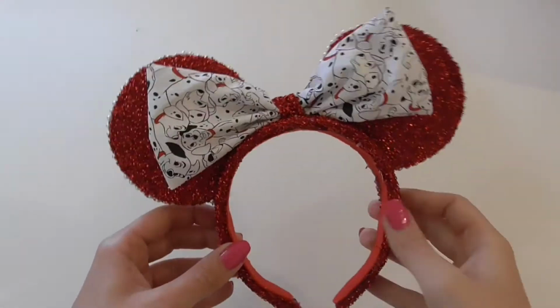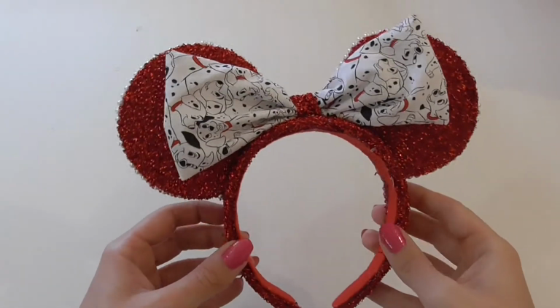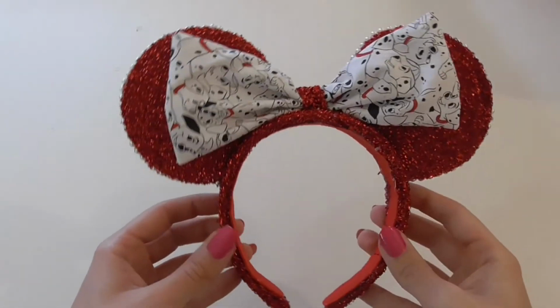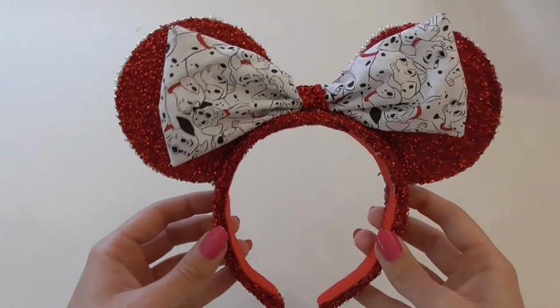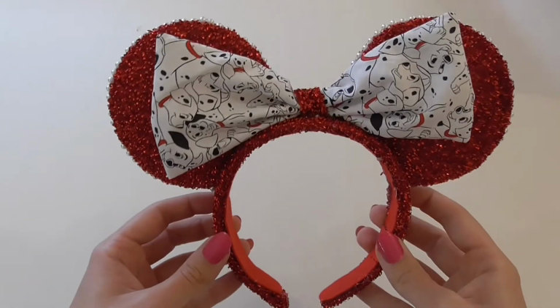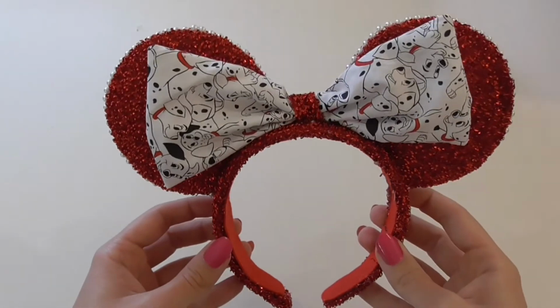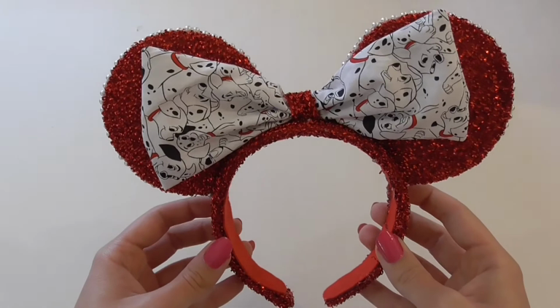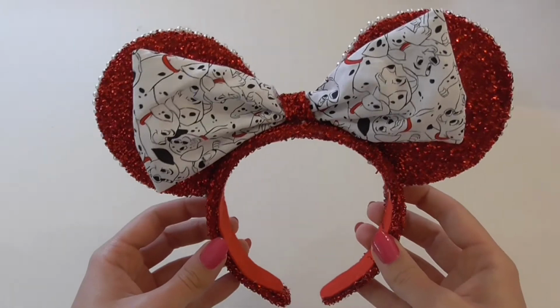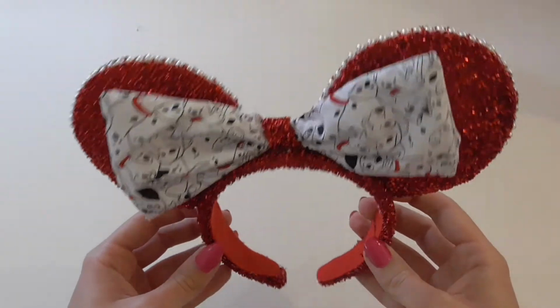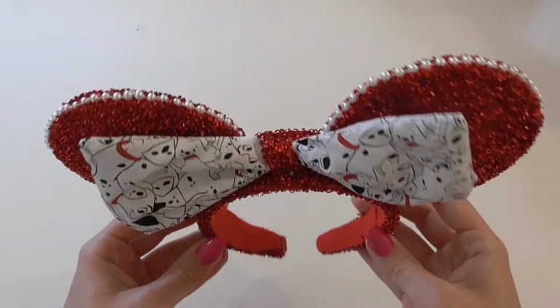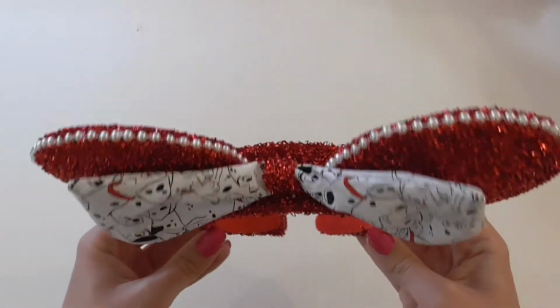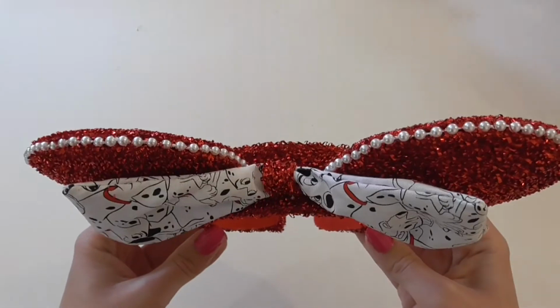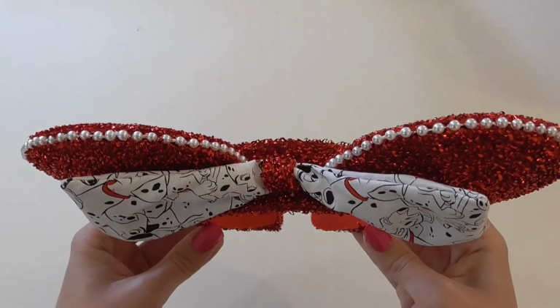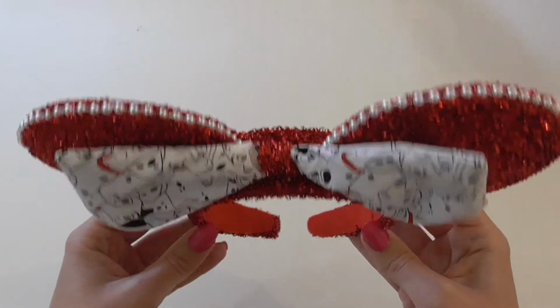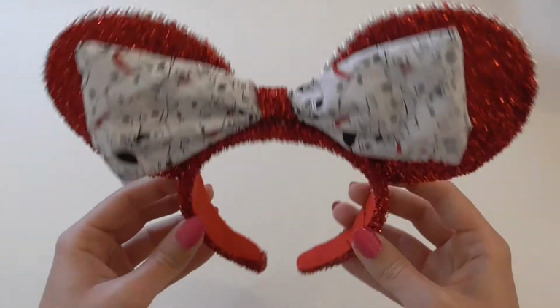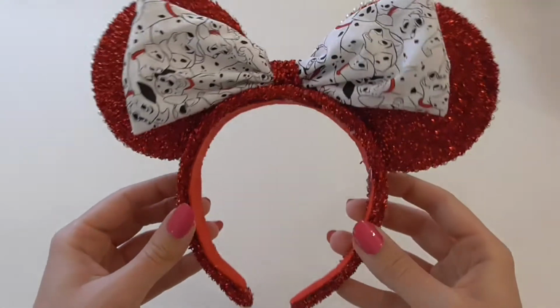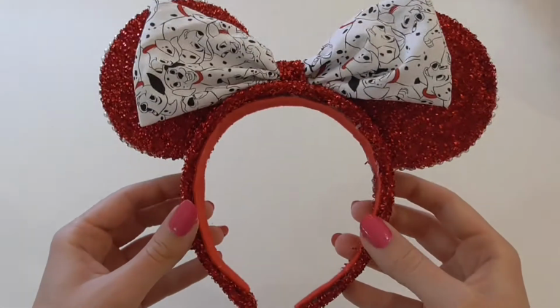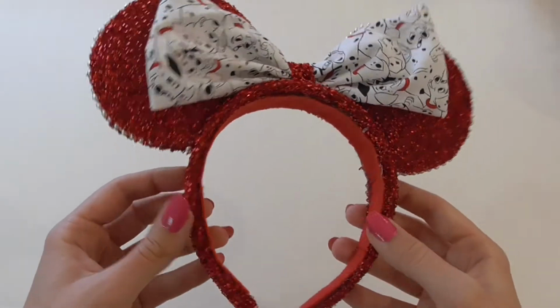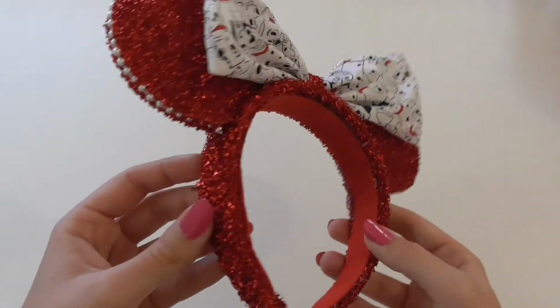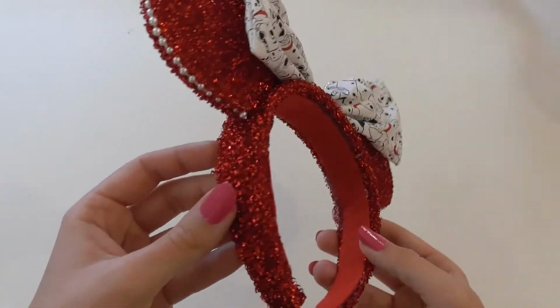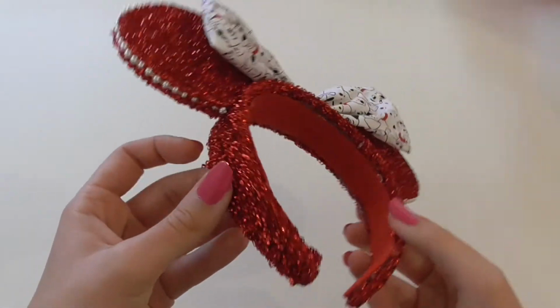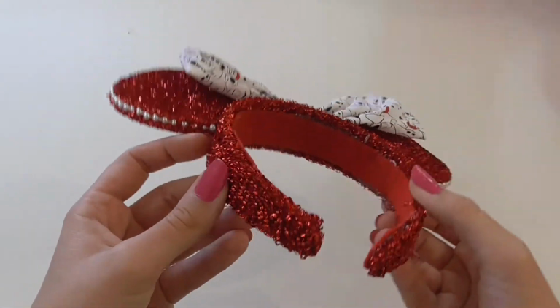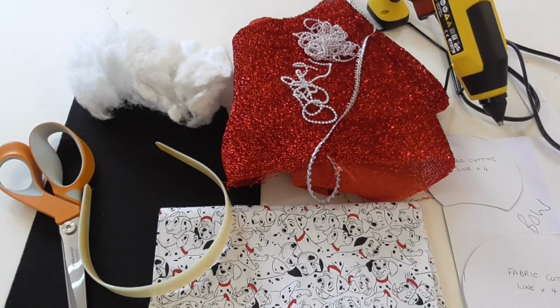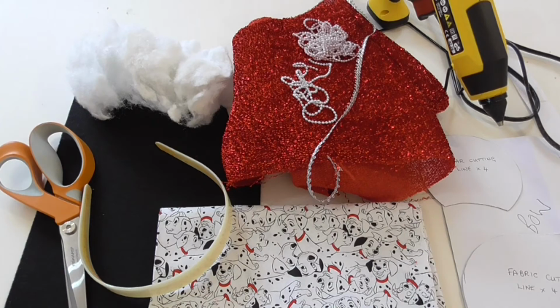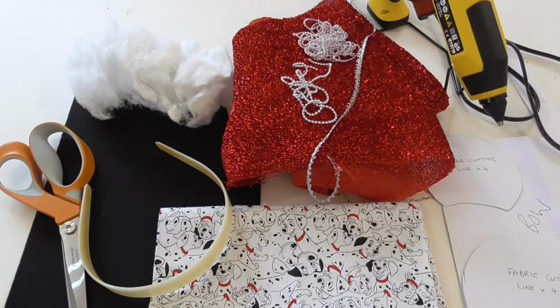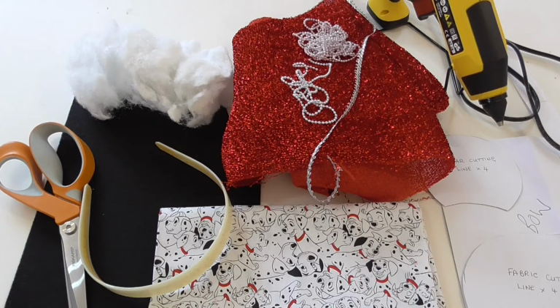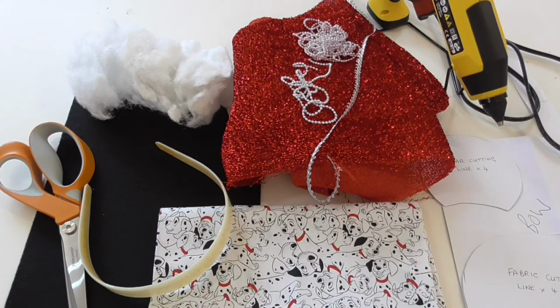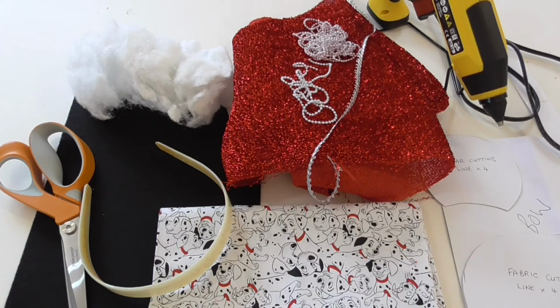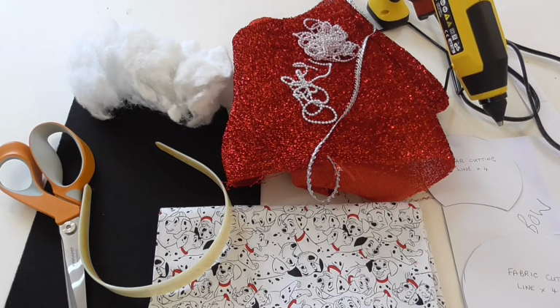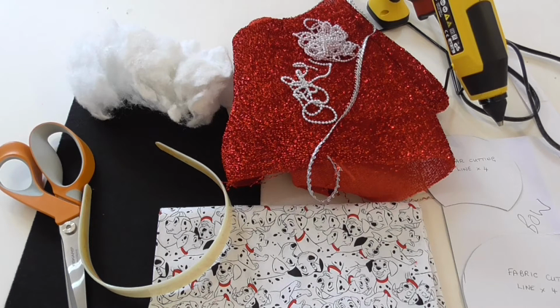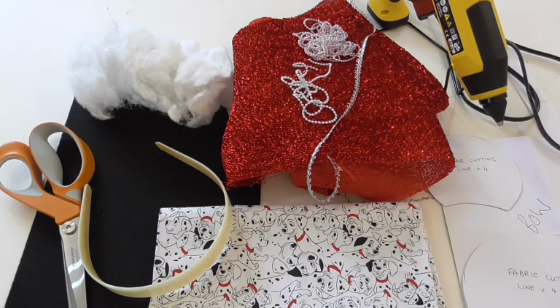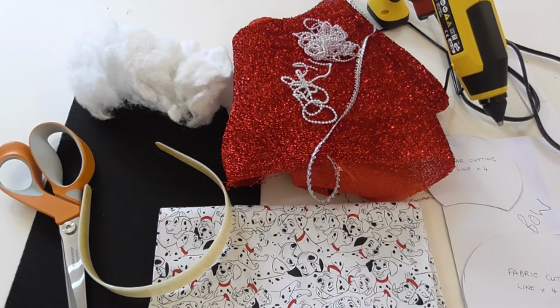So here are the ears looking really, really cute, and these are the ones that we're going to be making. Here's everything that you're going to need to make your ears.